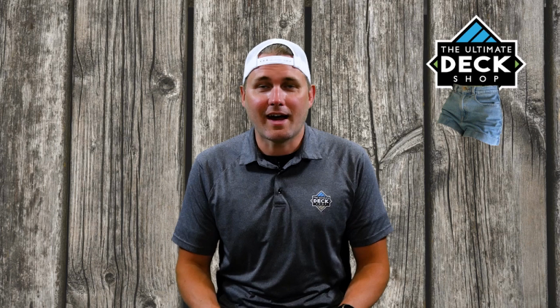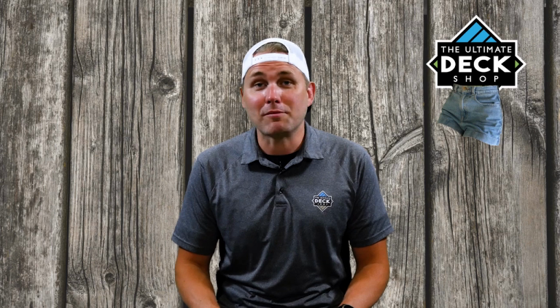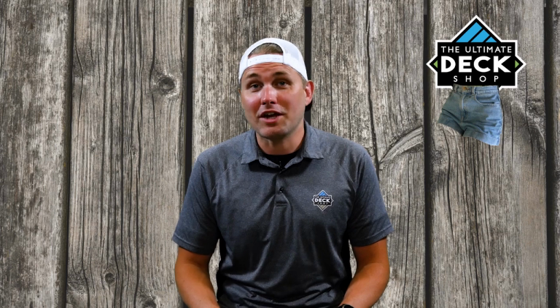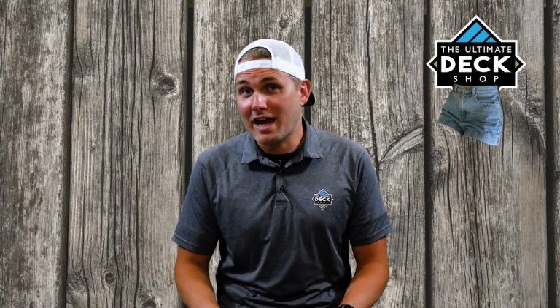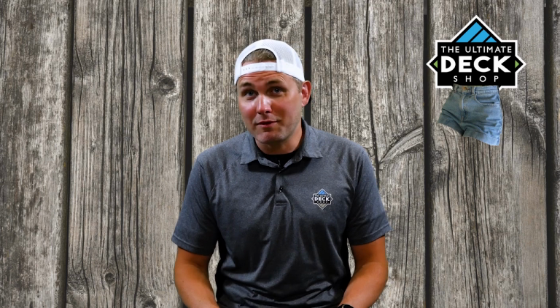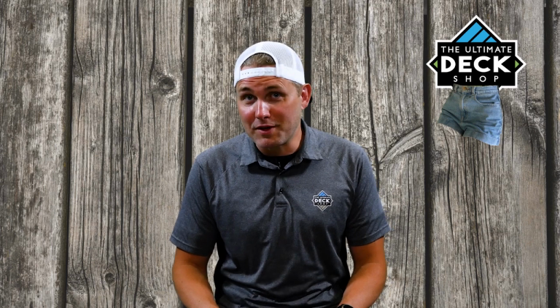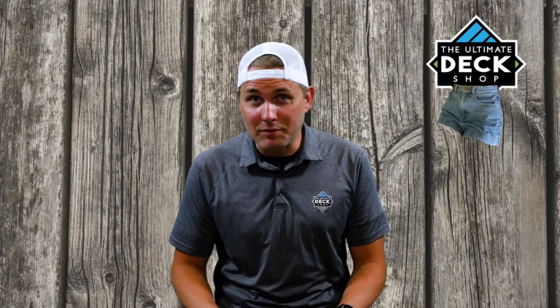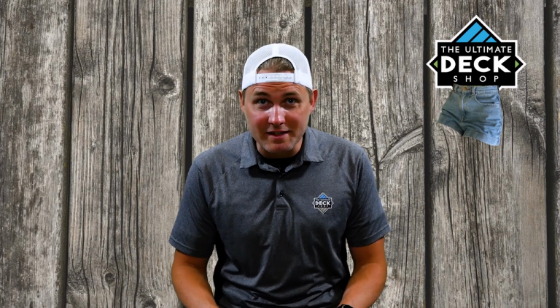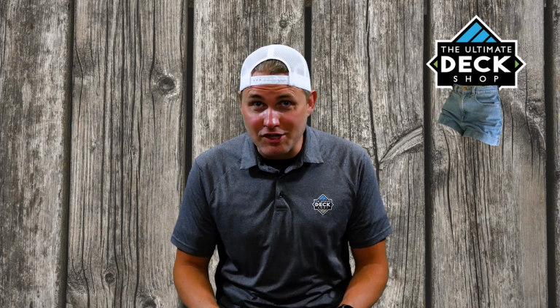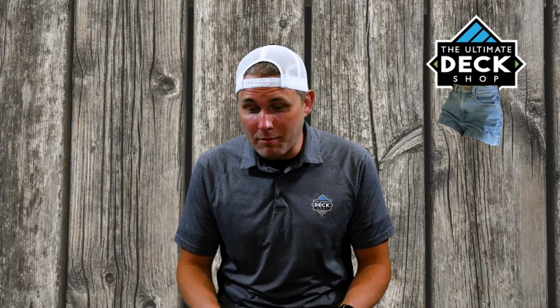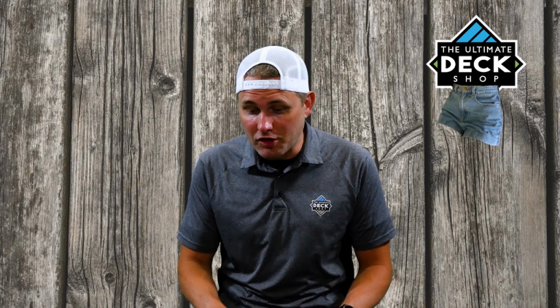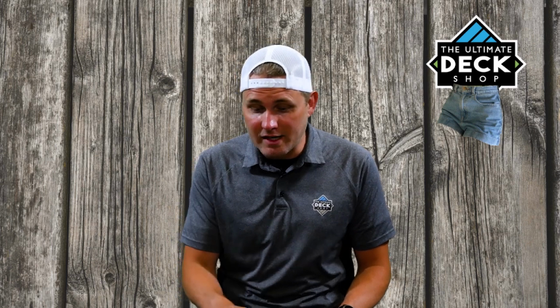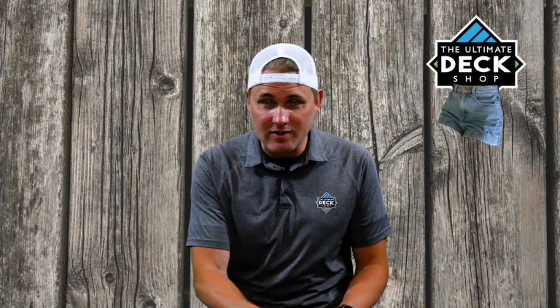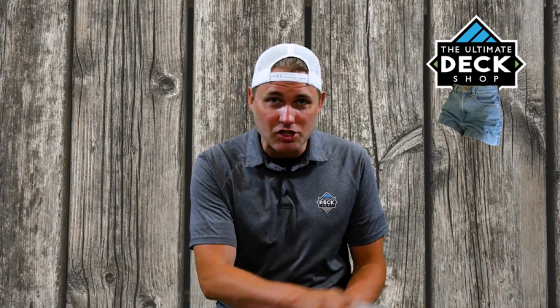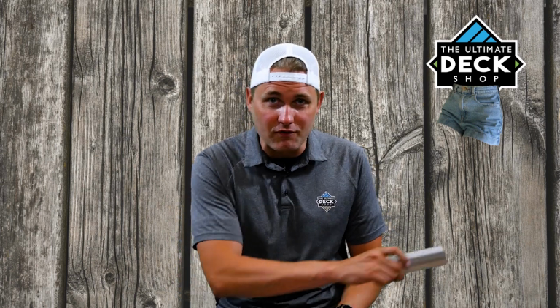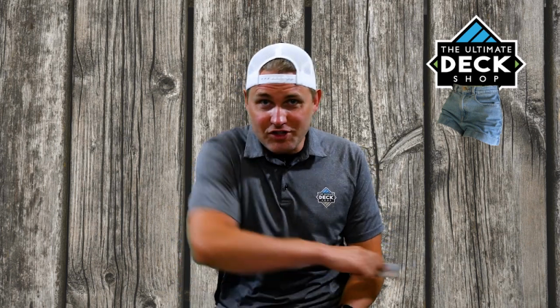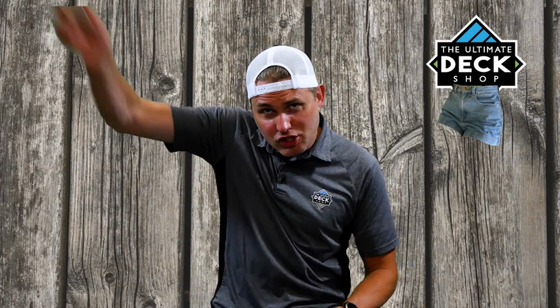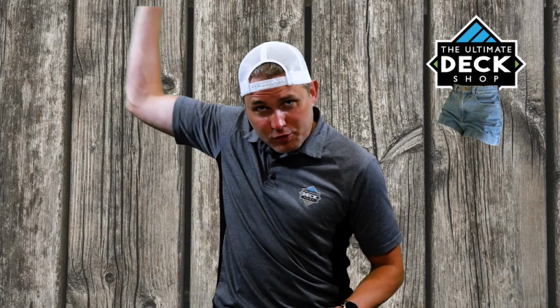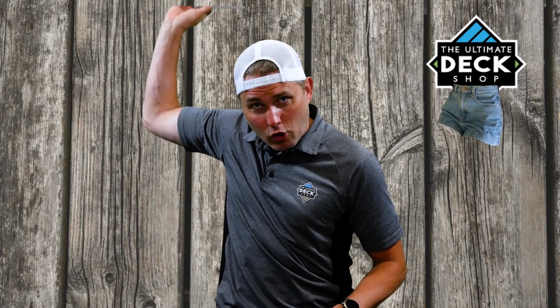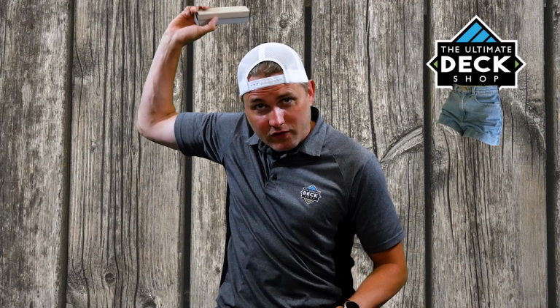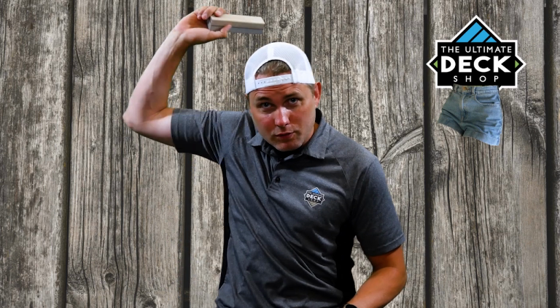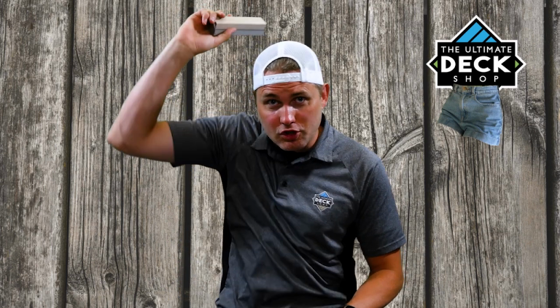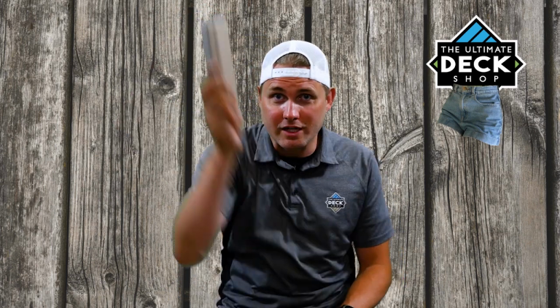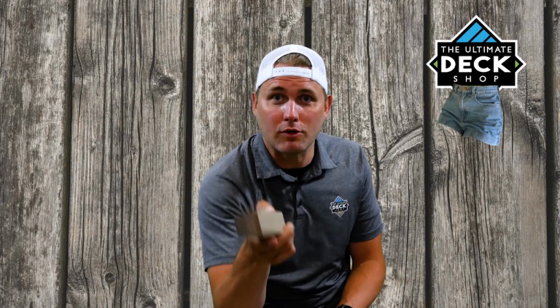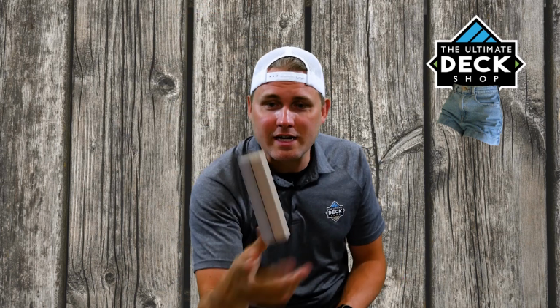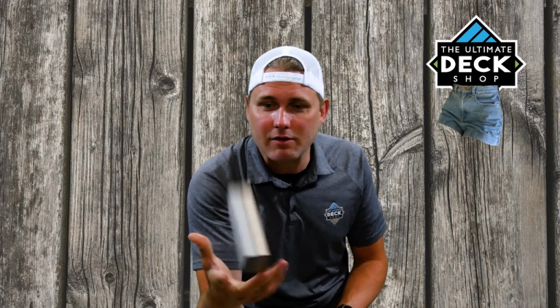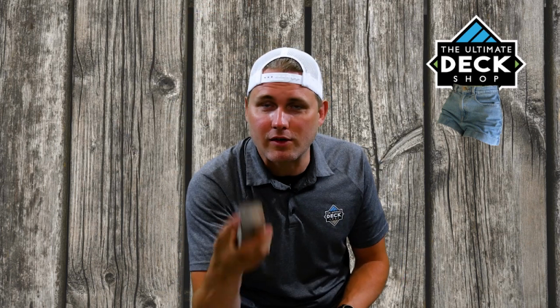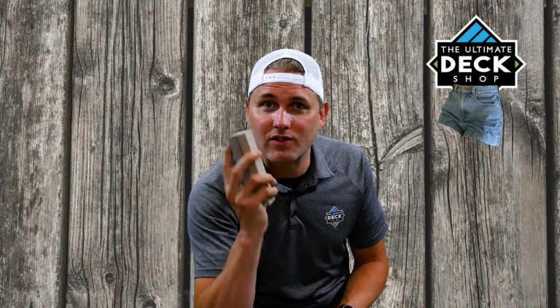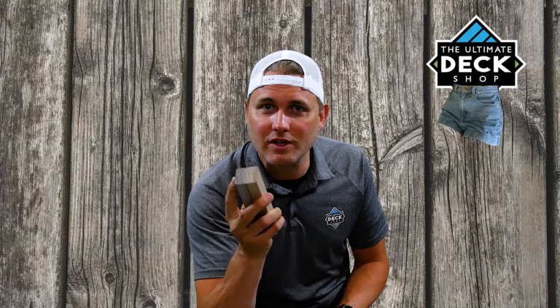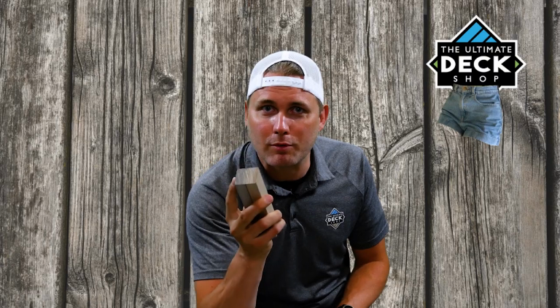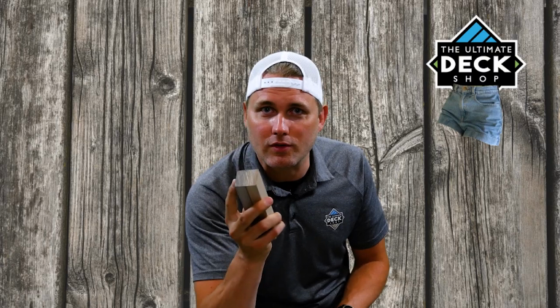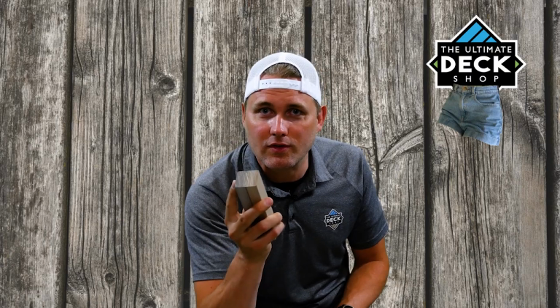Hi, I'm Shane Chavin from The Ultimate Deck Shop, and on today's edition of Deck Shop Shorts, we're talking about Decorators Sleepers.